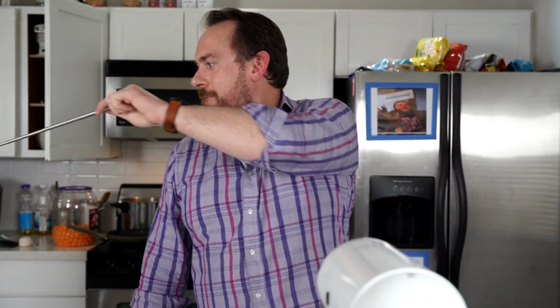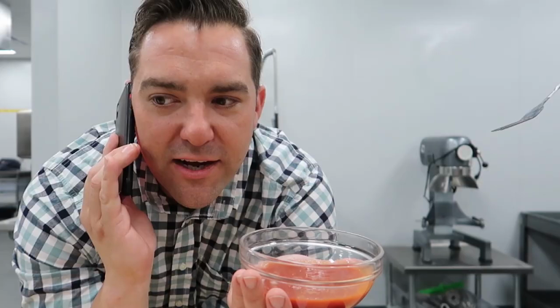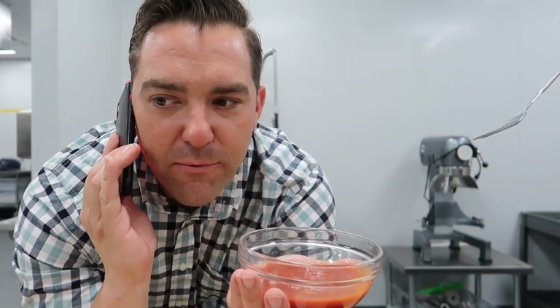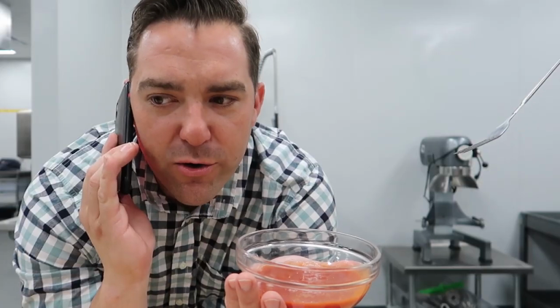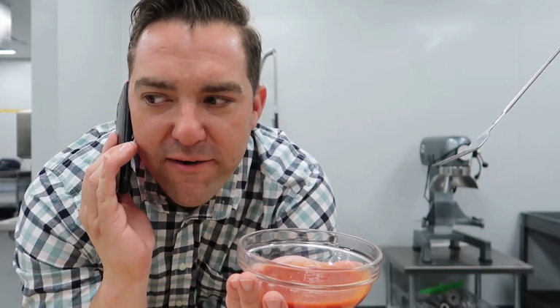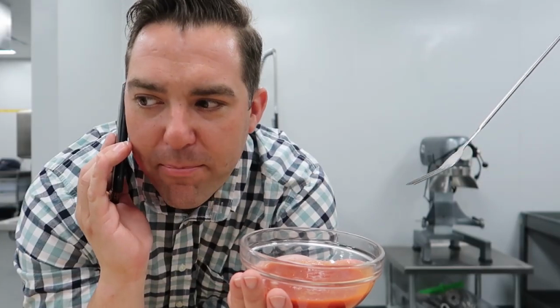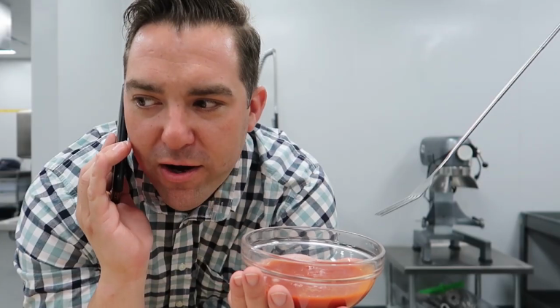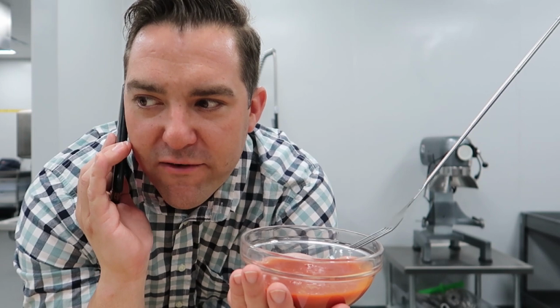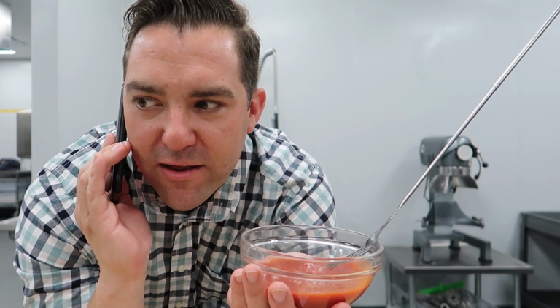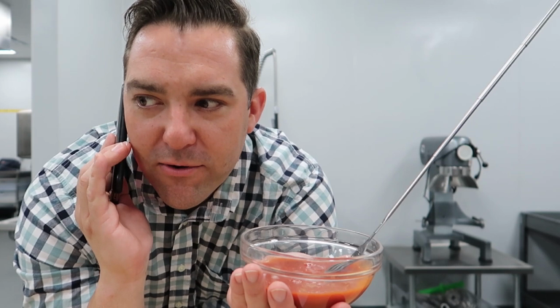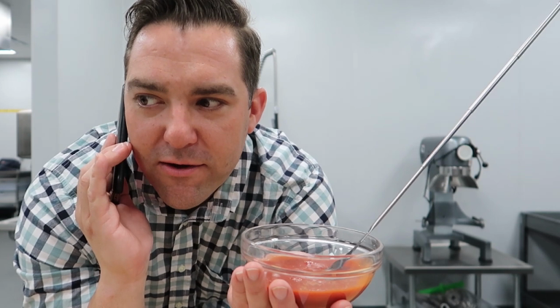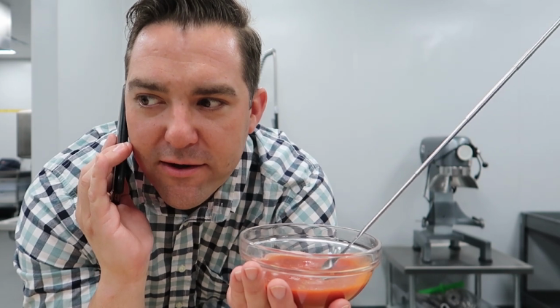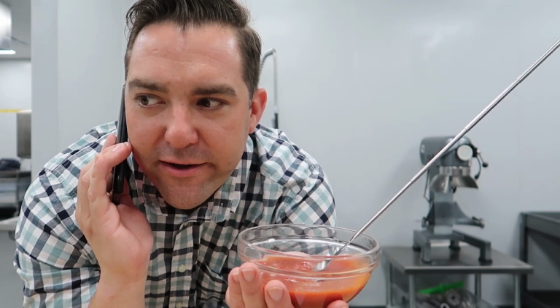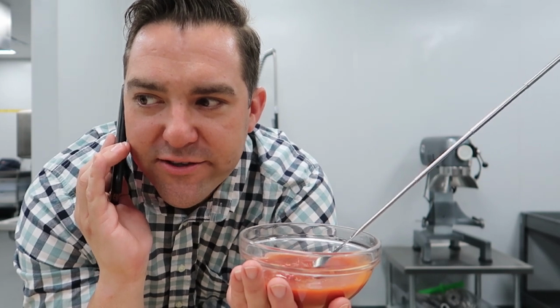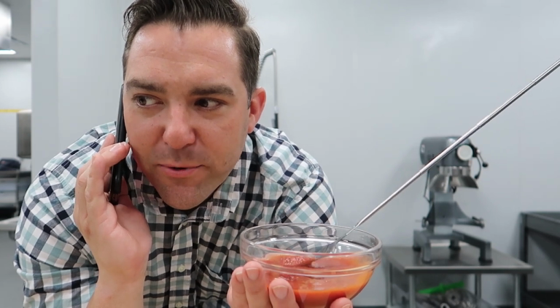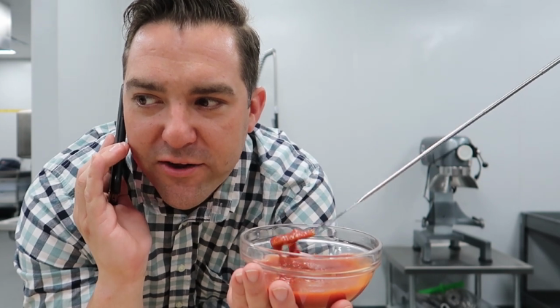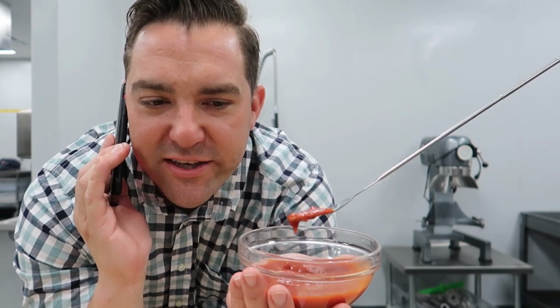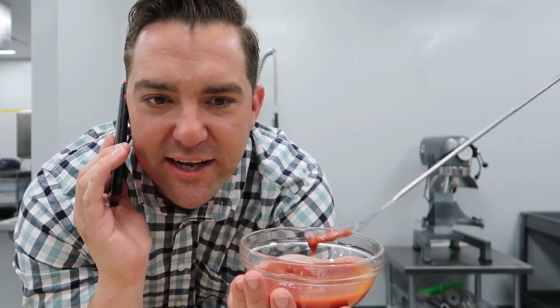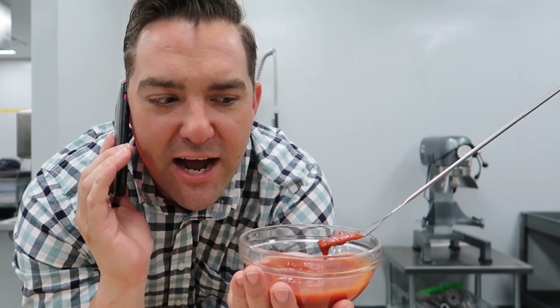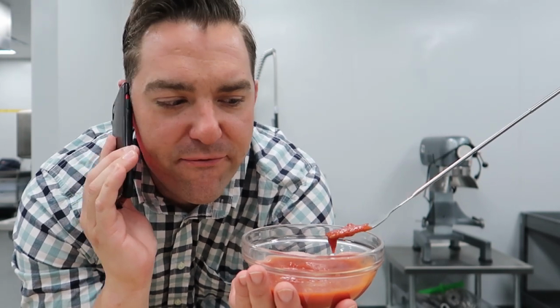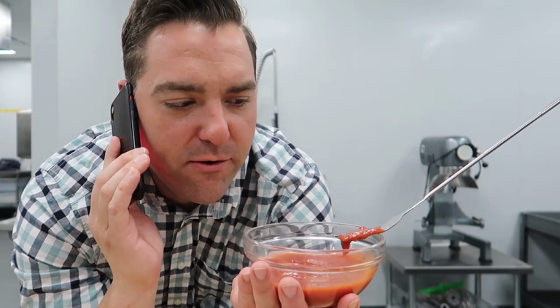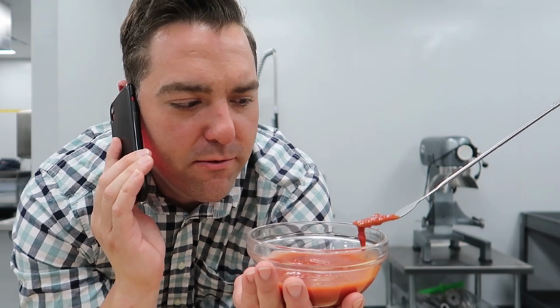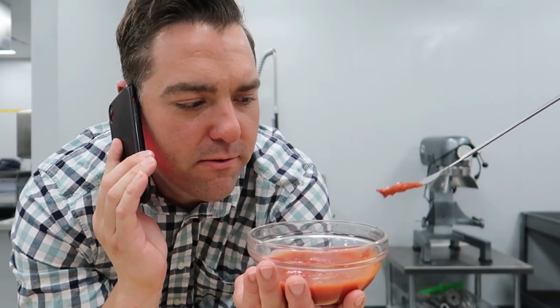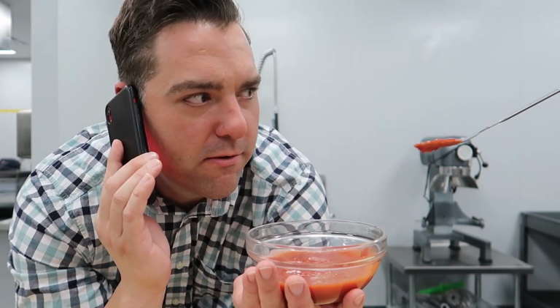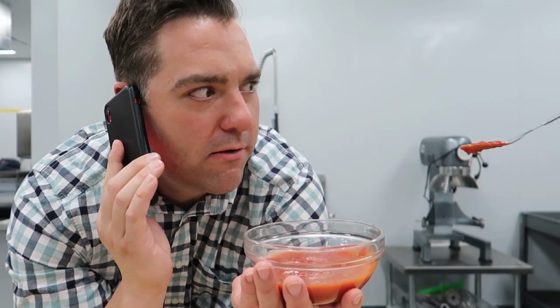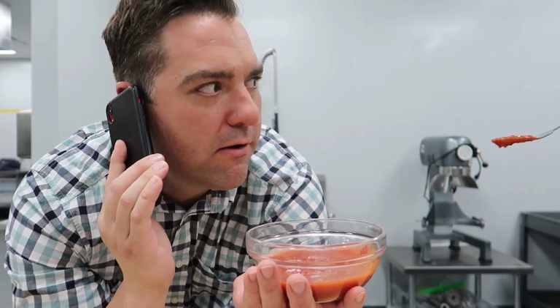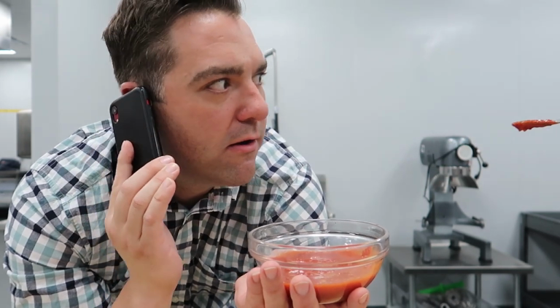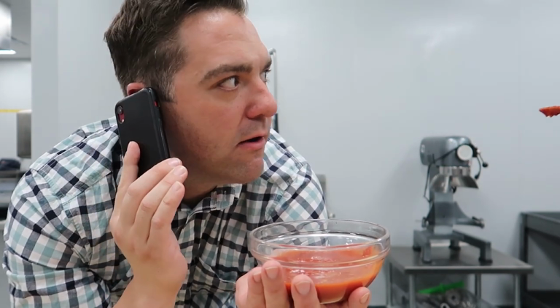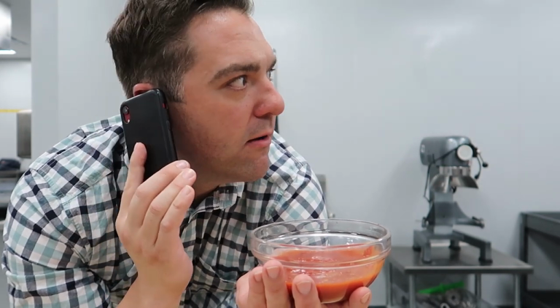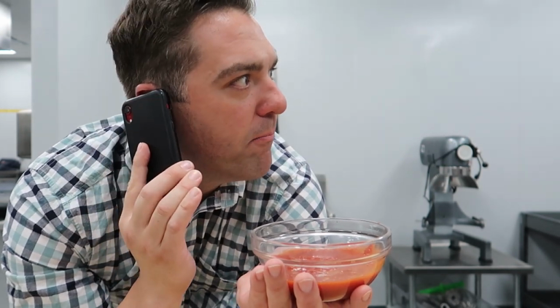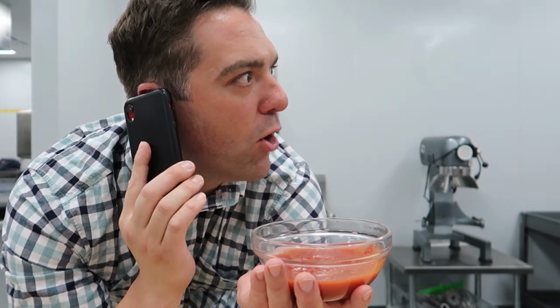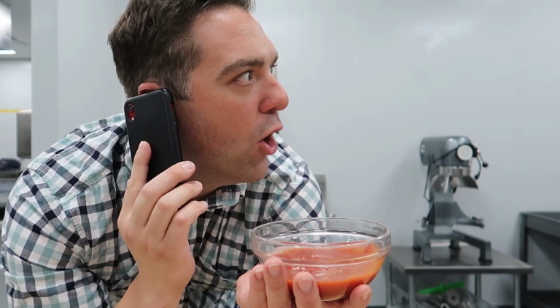A rotary evaporator — it's 2020, it's like an iPhone, bro.